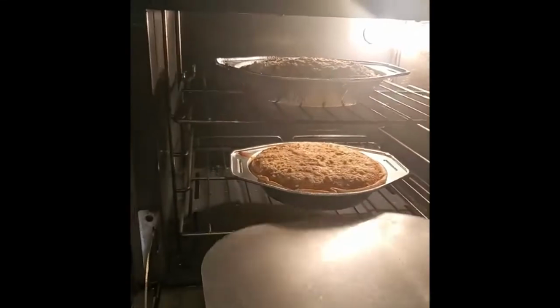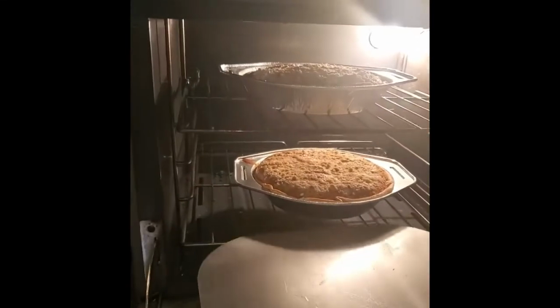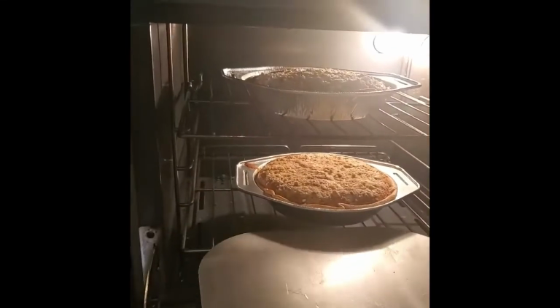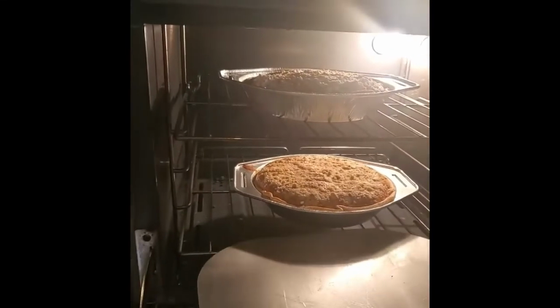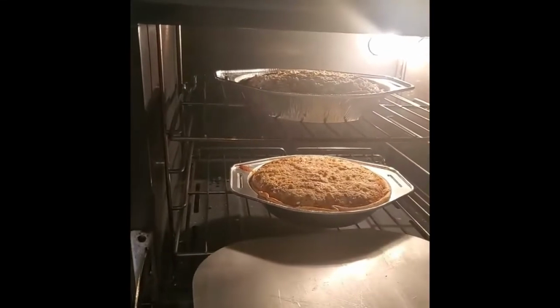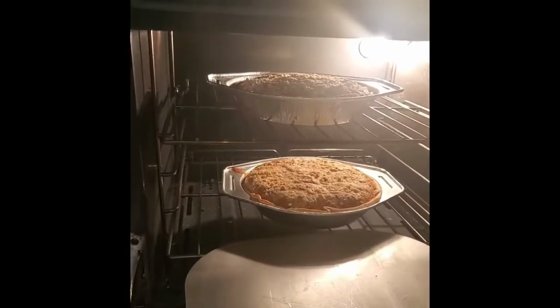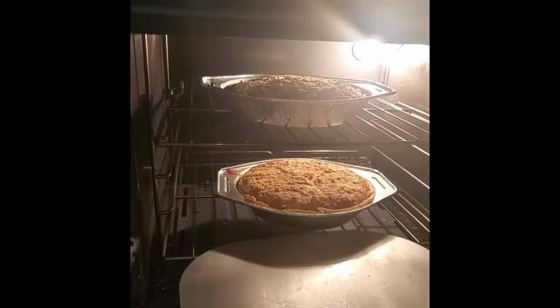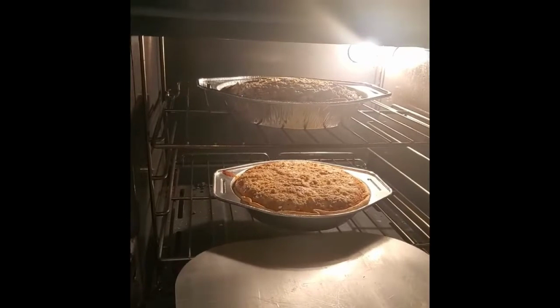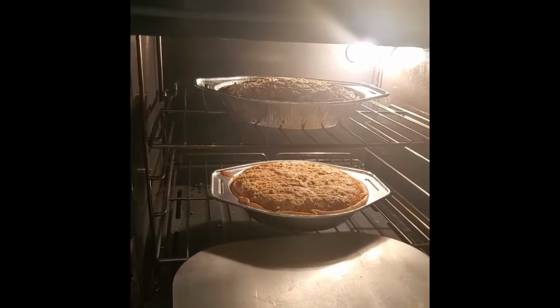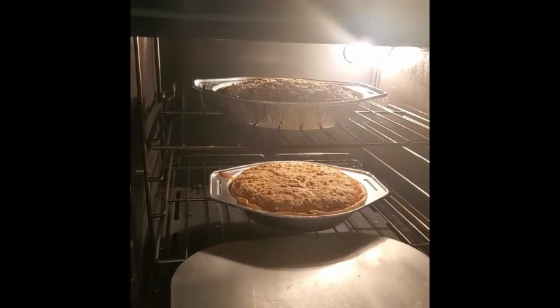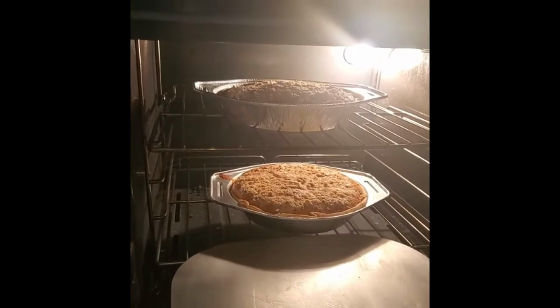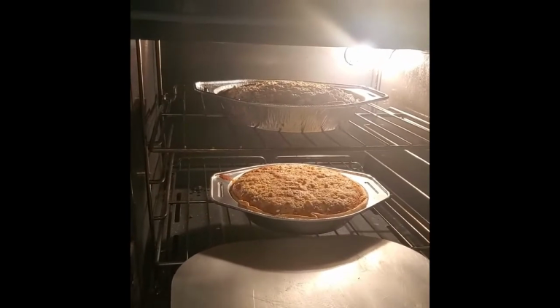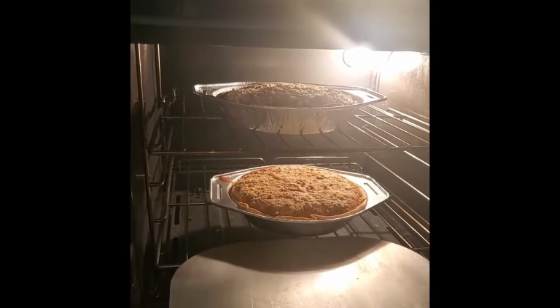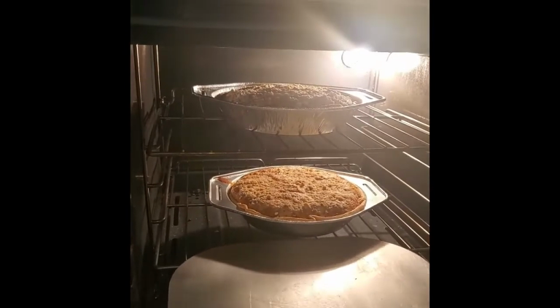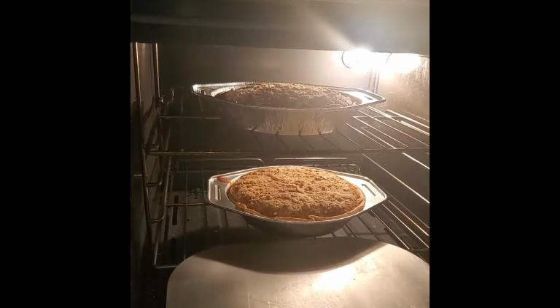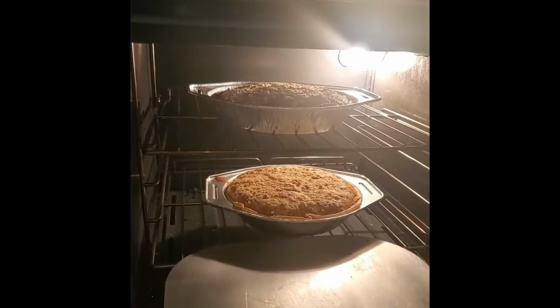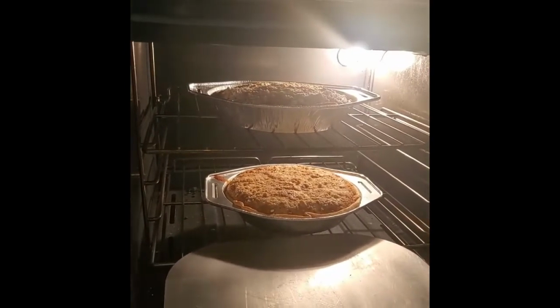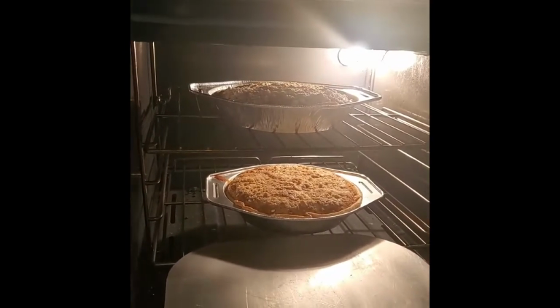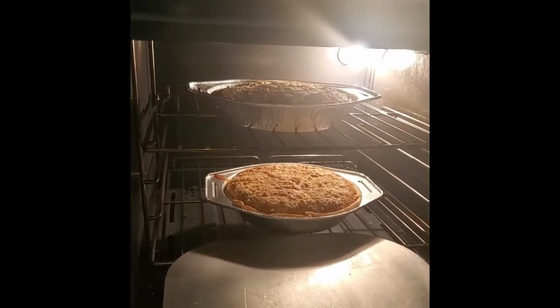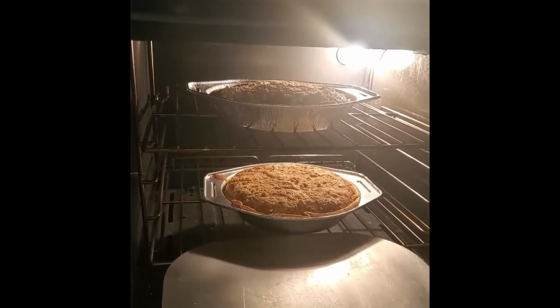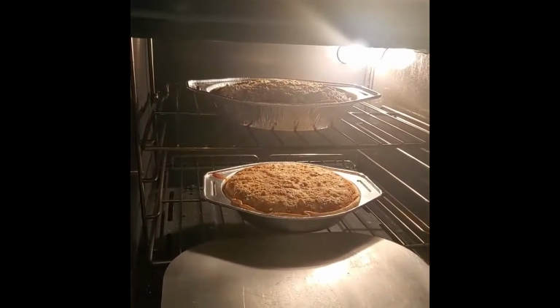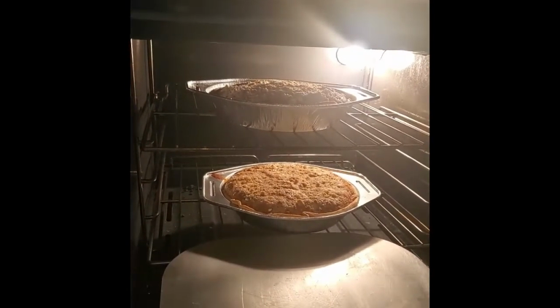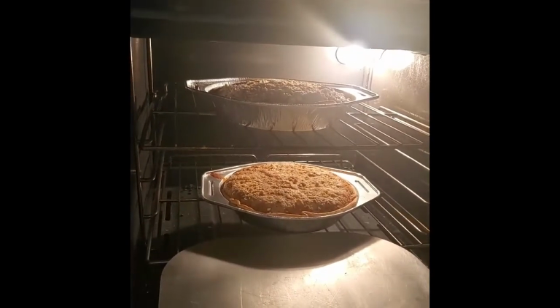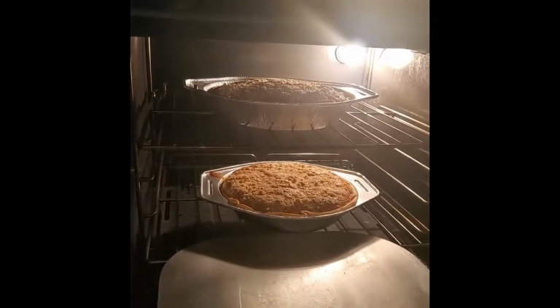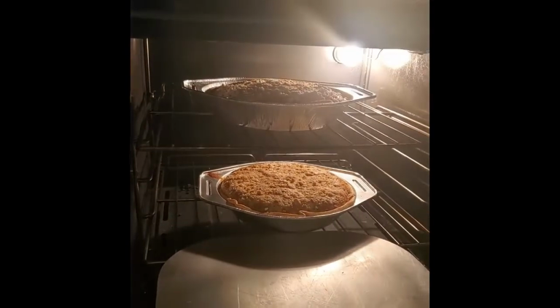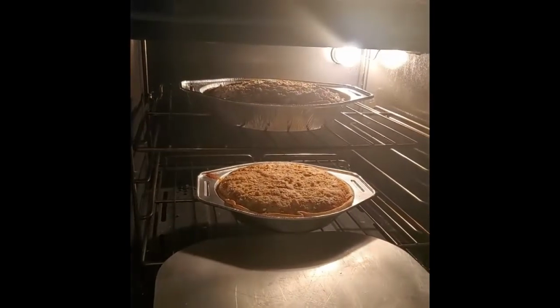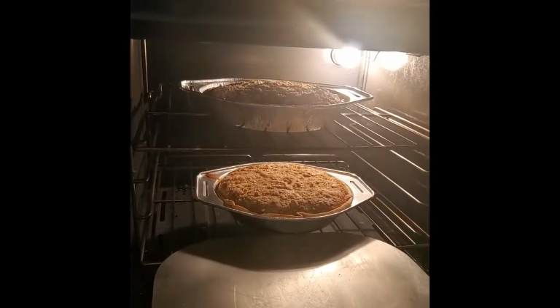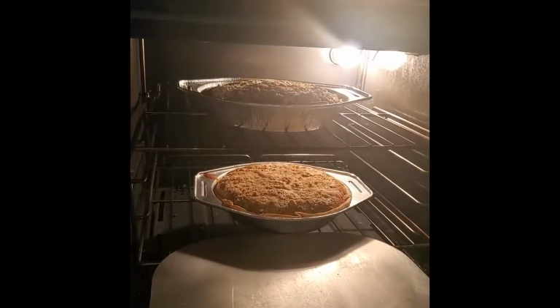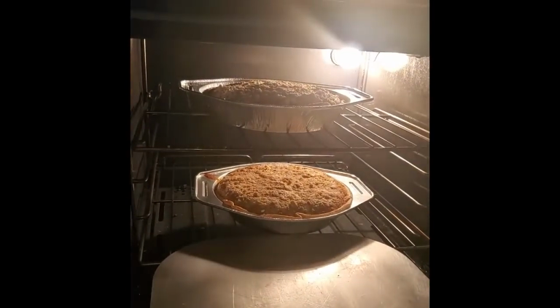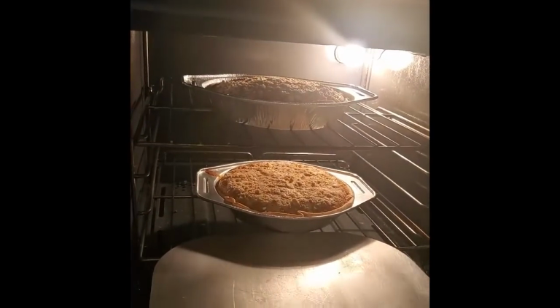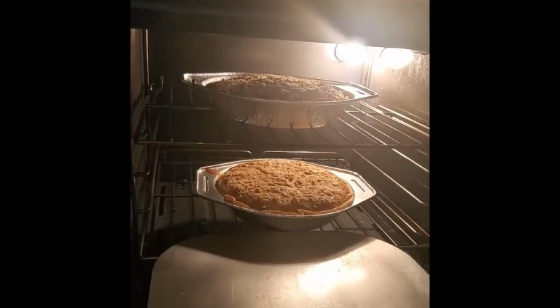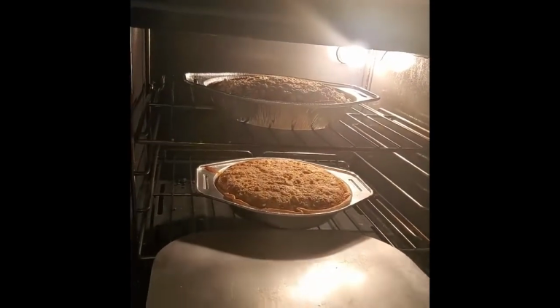Our pies have been in the oven for a little over 45 minutes now and we're getting ready to take them out.